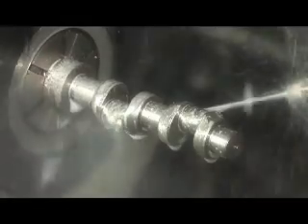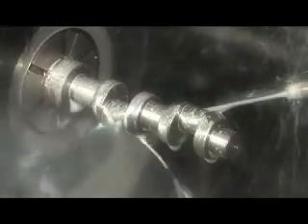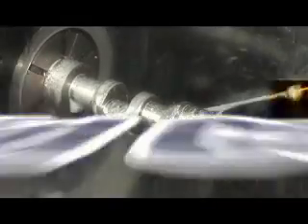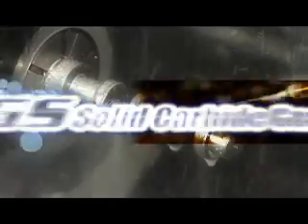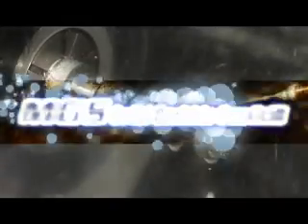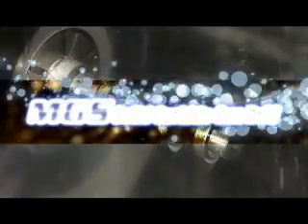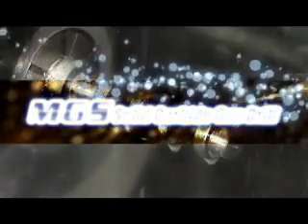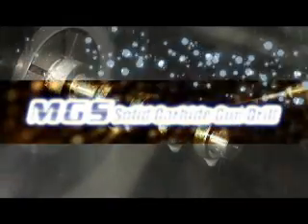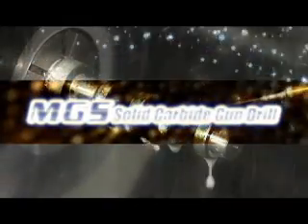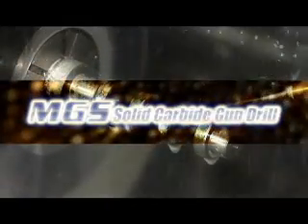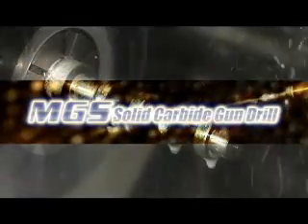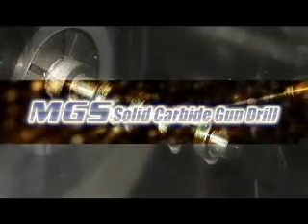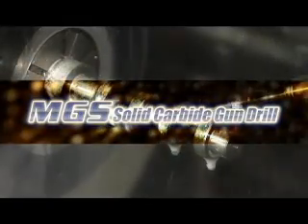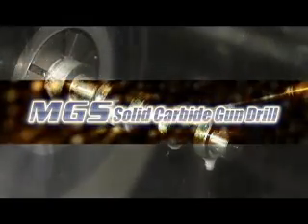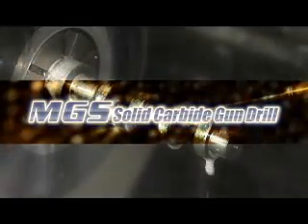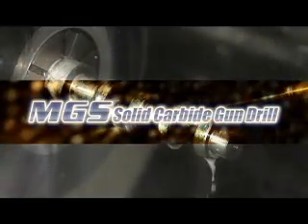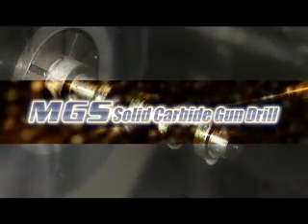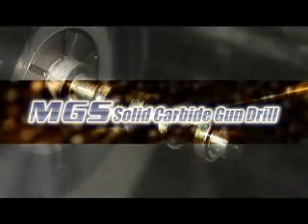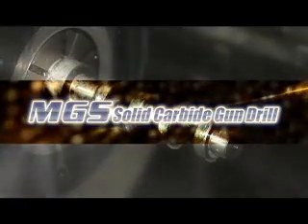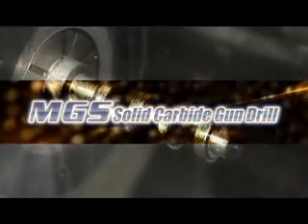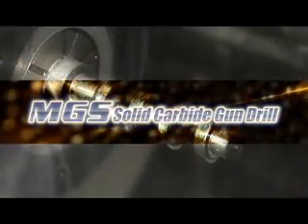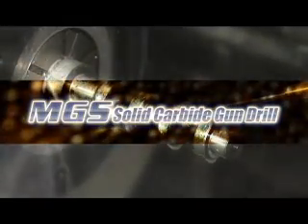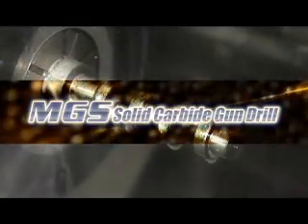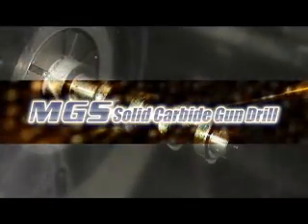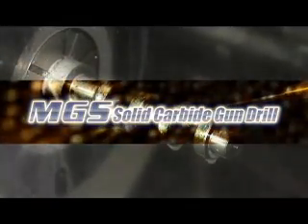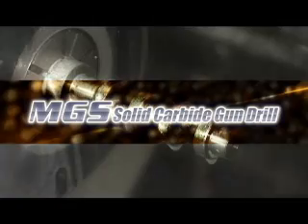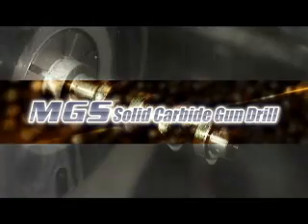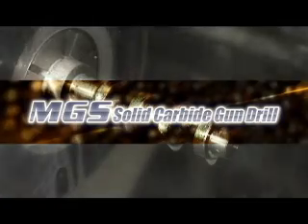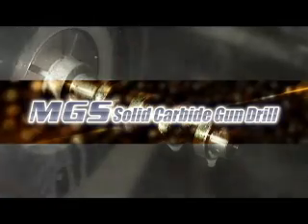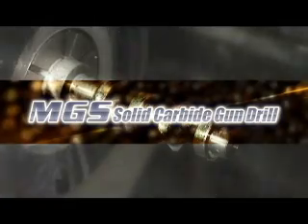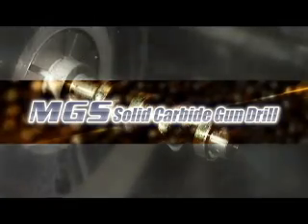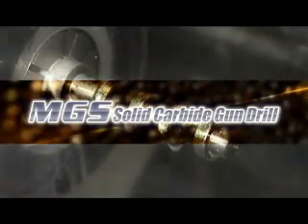Mitsubishi Materials' new solid carbide gun drill, capable of deep drilling of miniature holes.